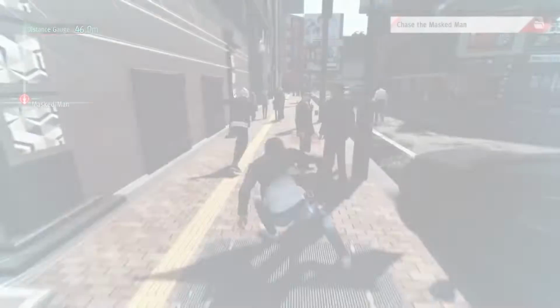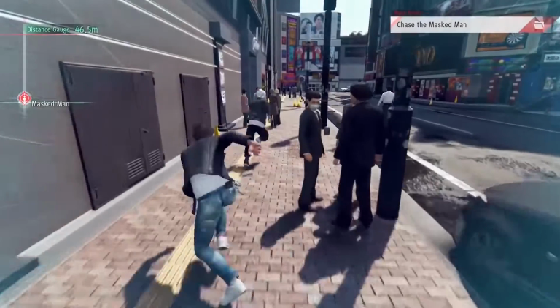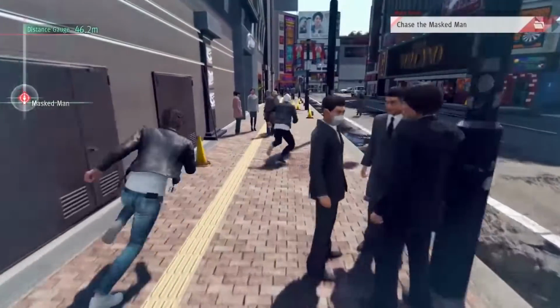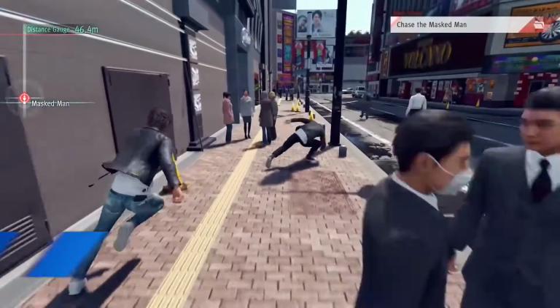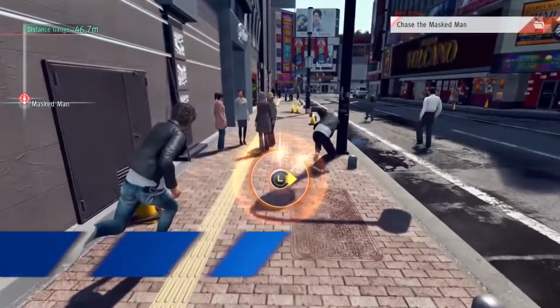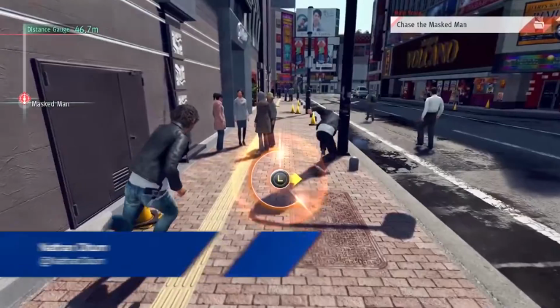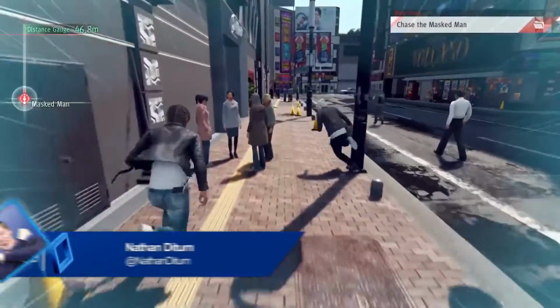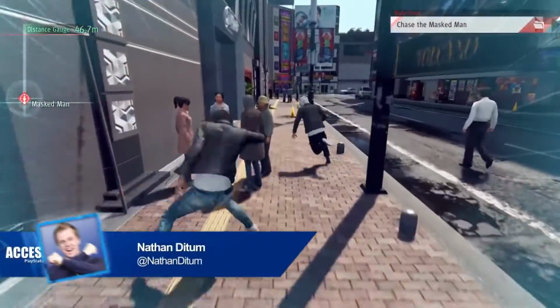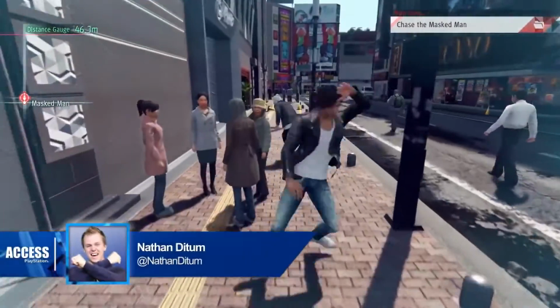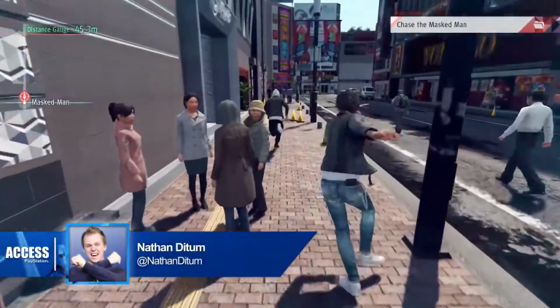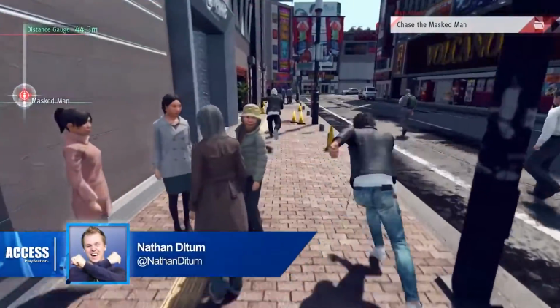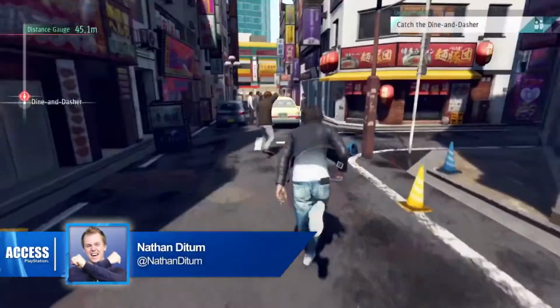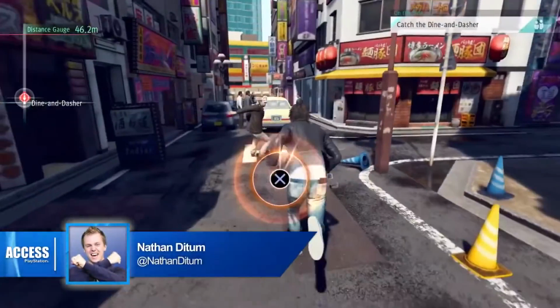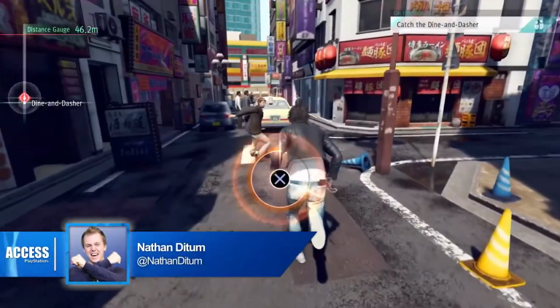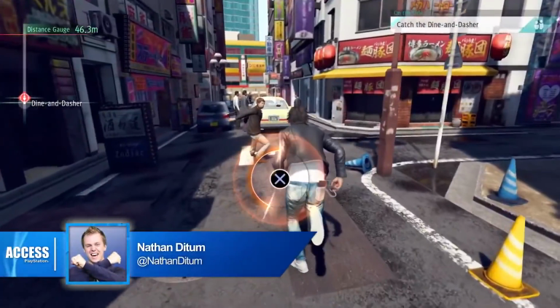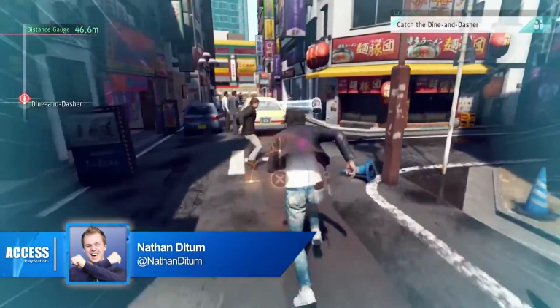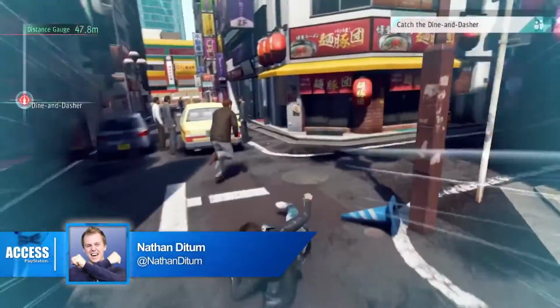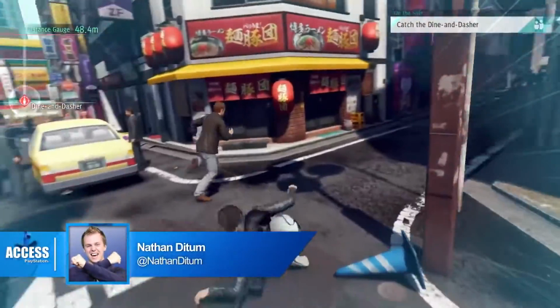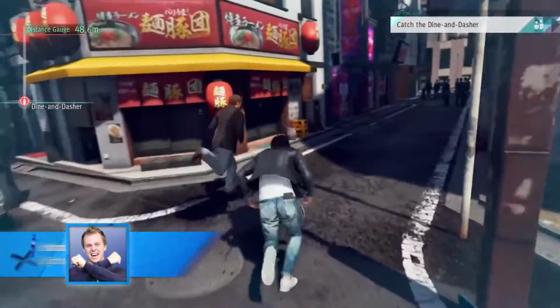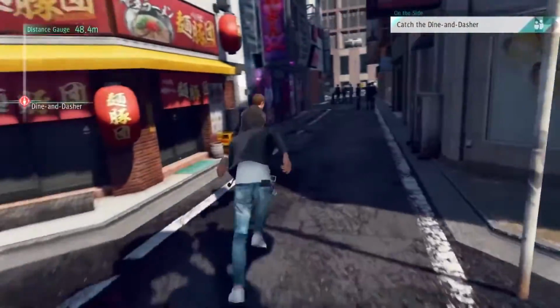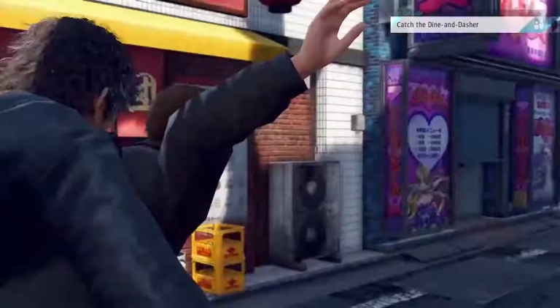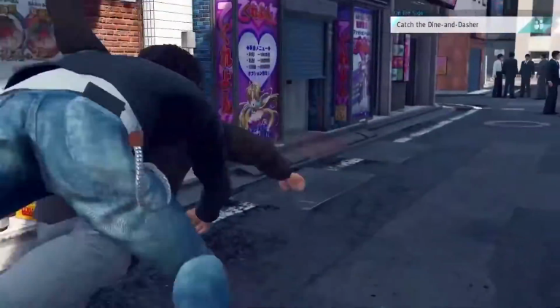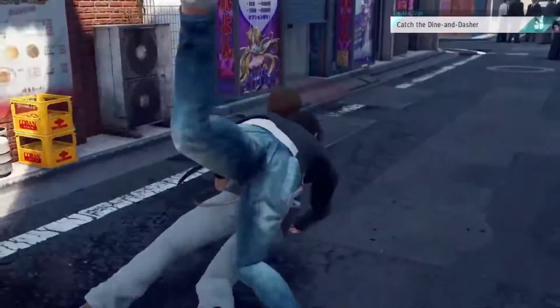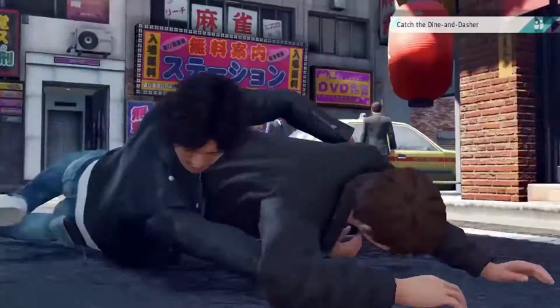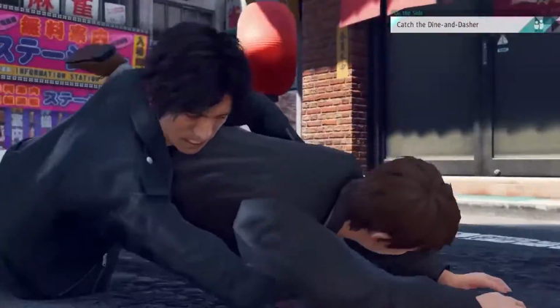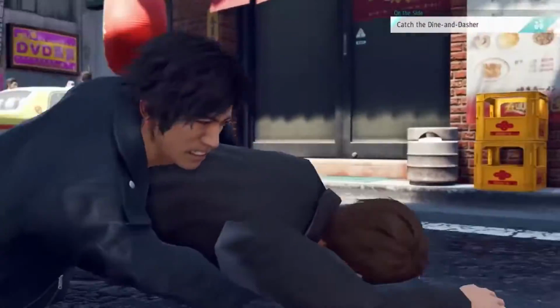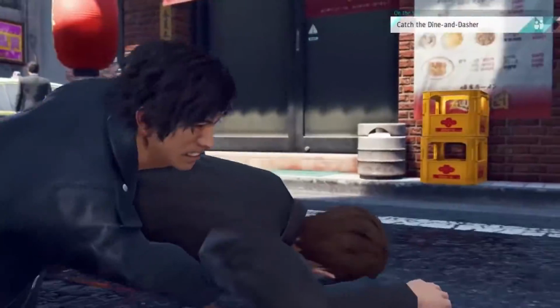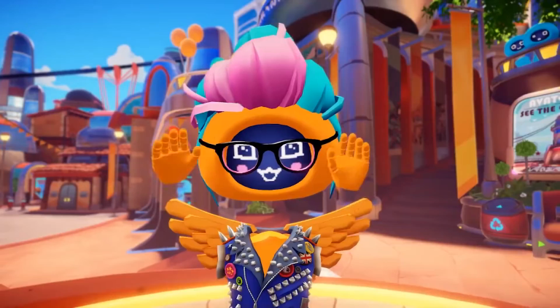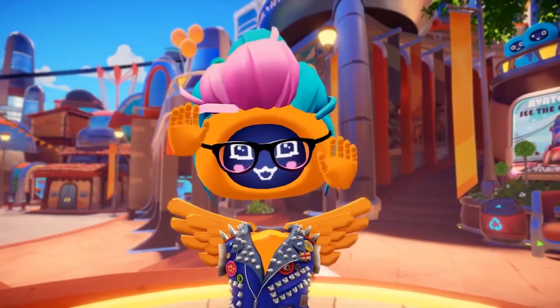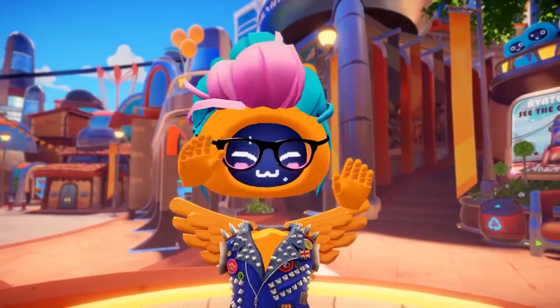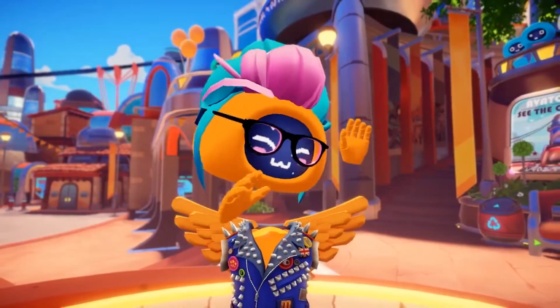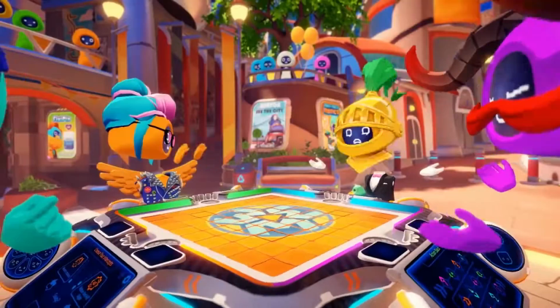Hello, you're watching Access. My name's Nathan Ditum and these are the PlayStation Store Highlights for Wednesday 19th June 2019.